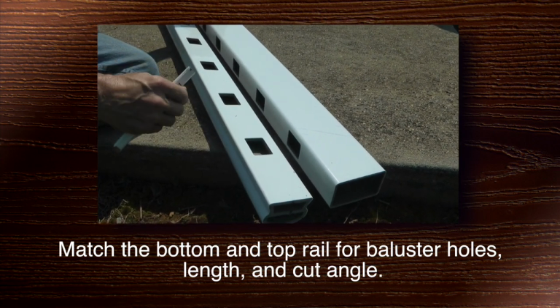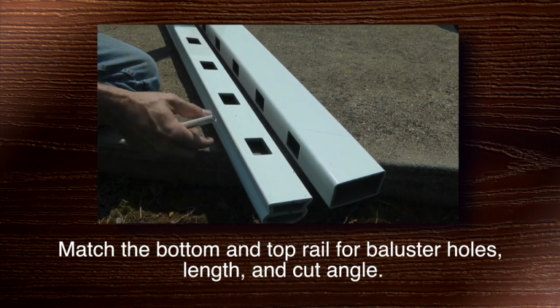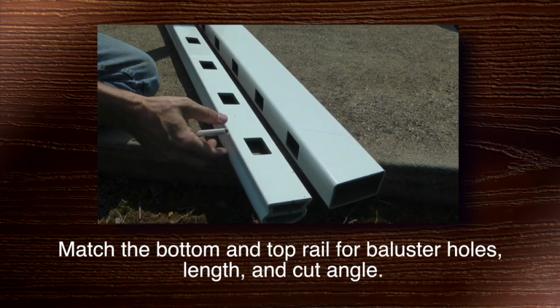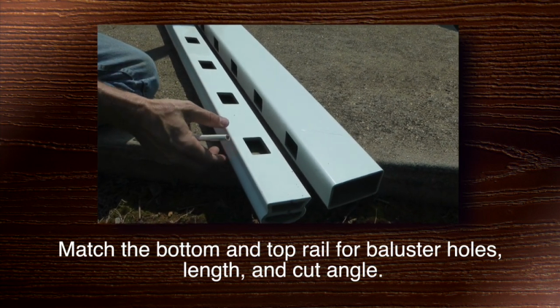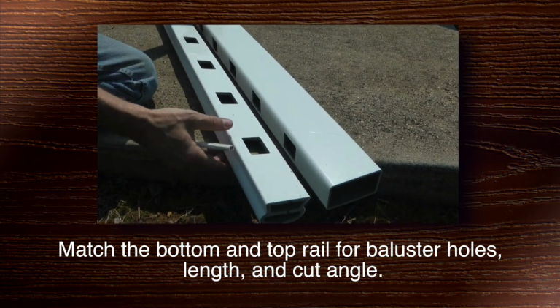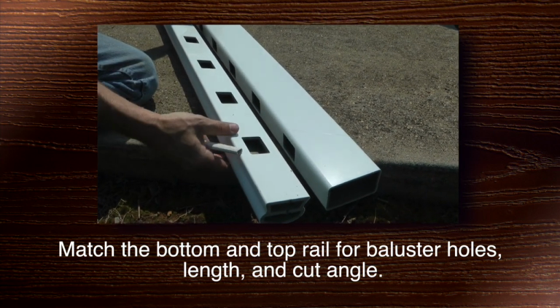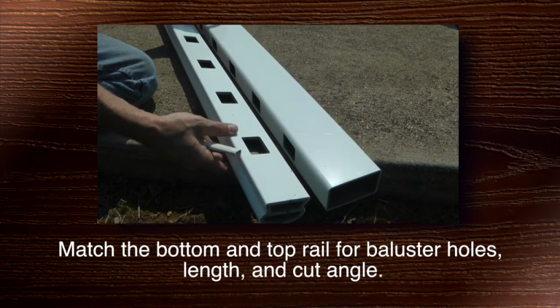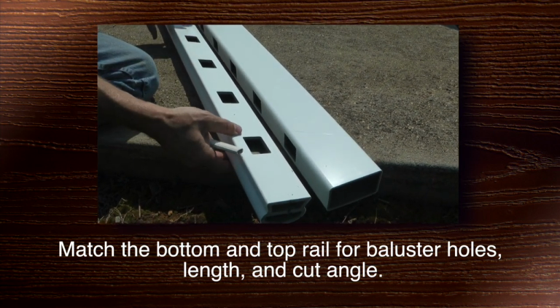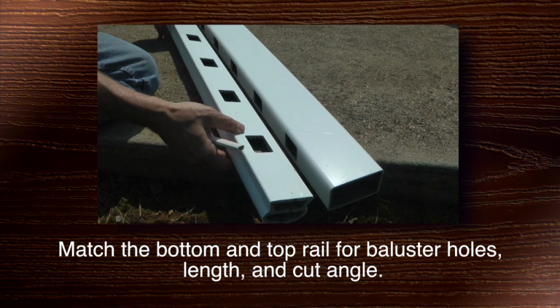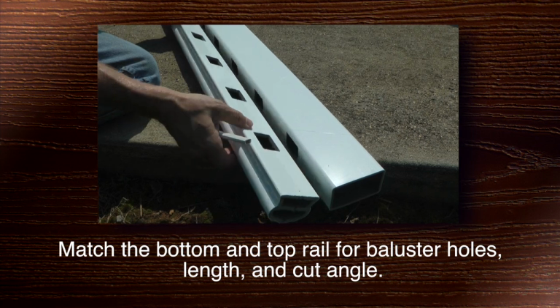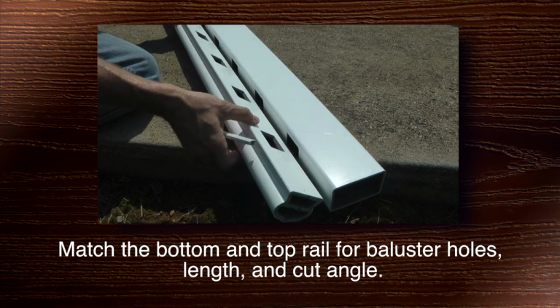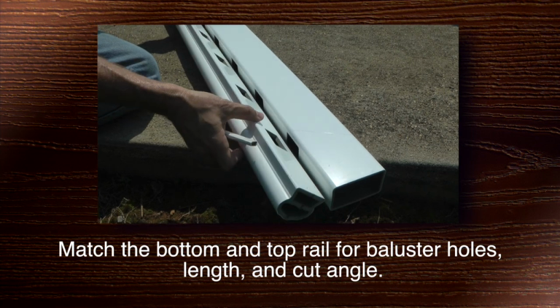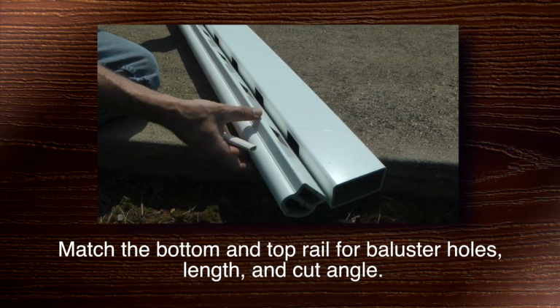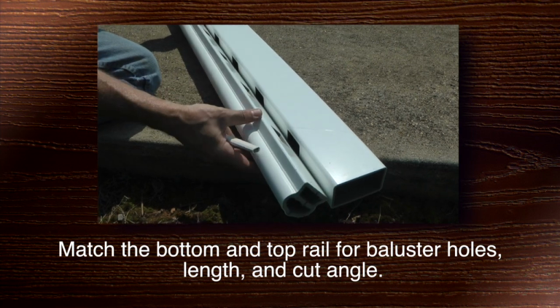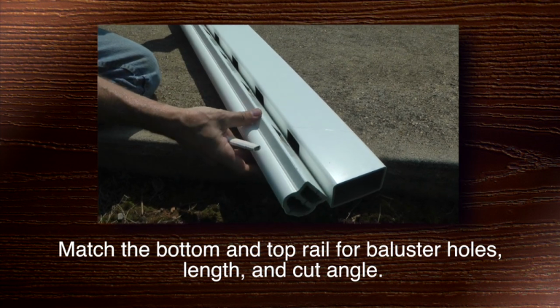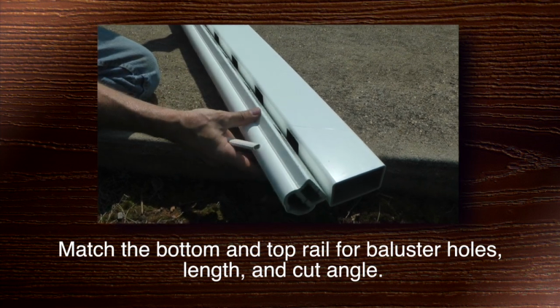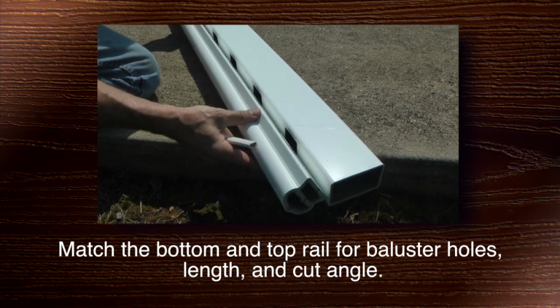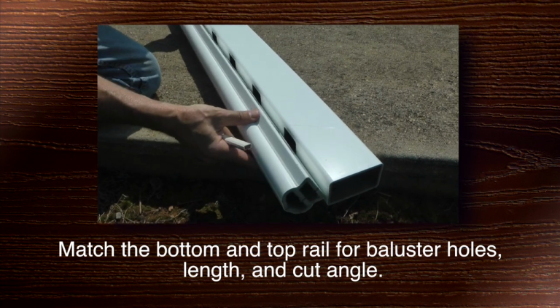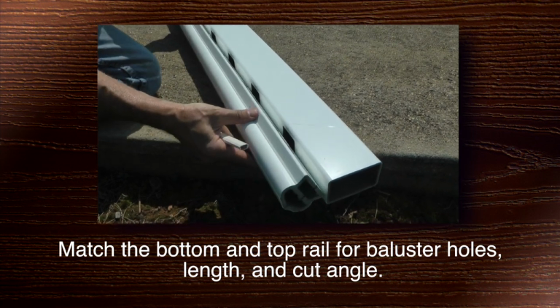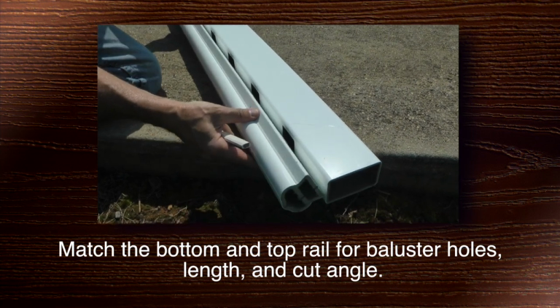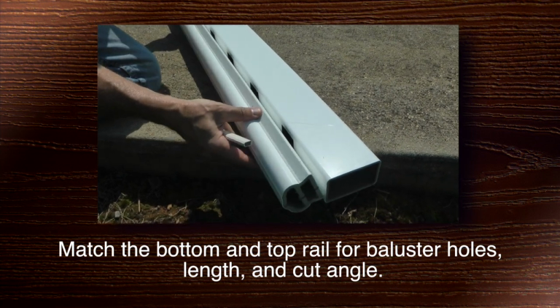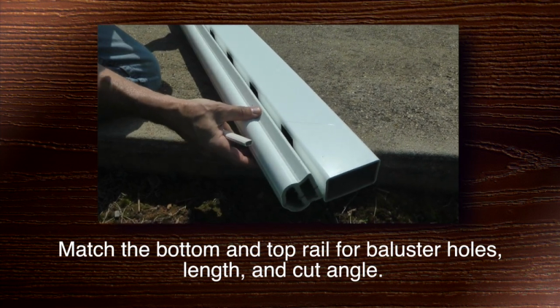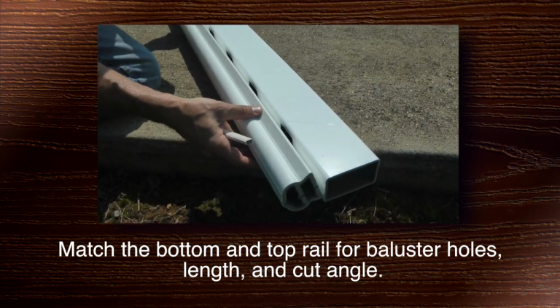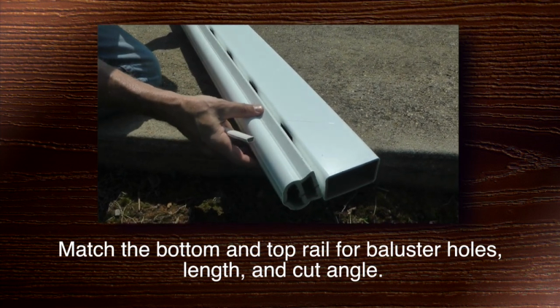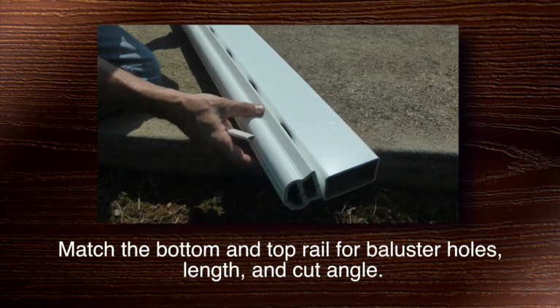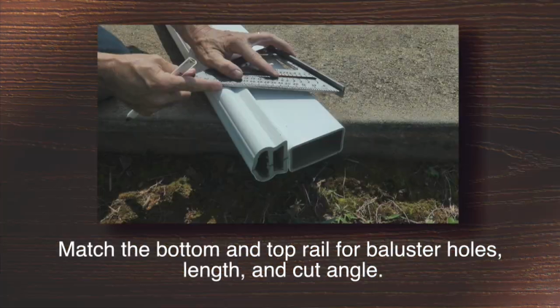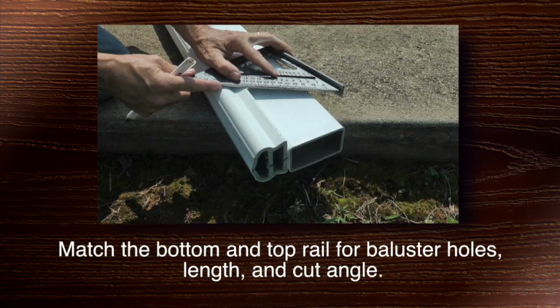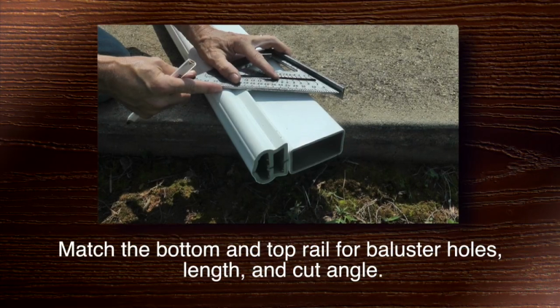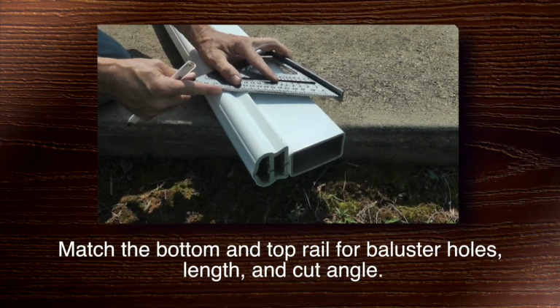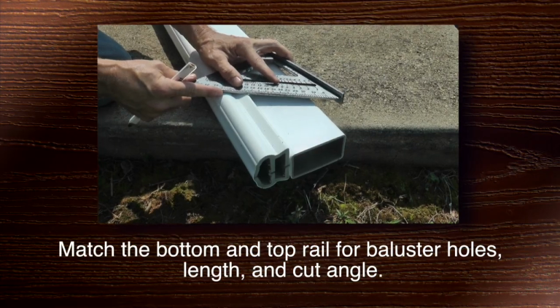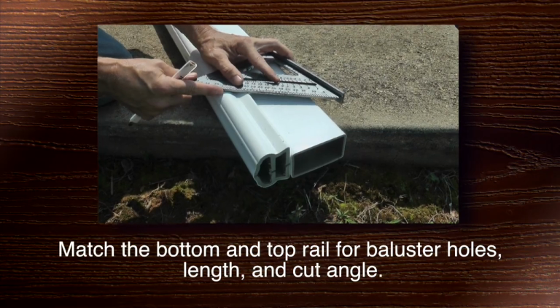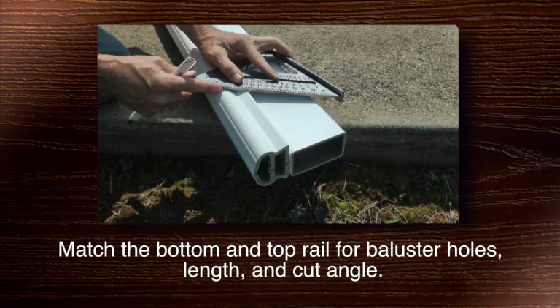Then match the bottom and top rail for baluster holes, length, and cut angle.